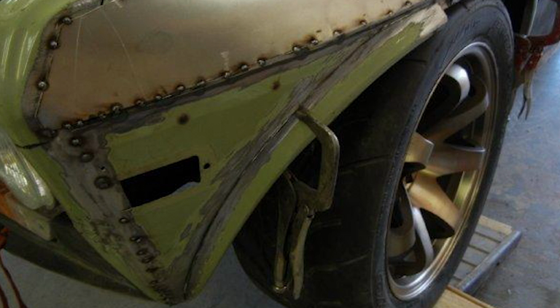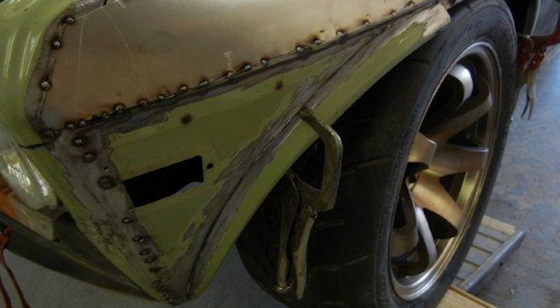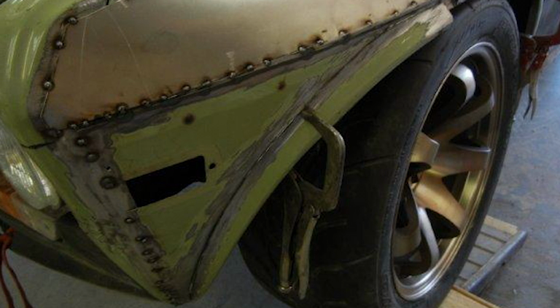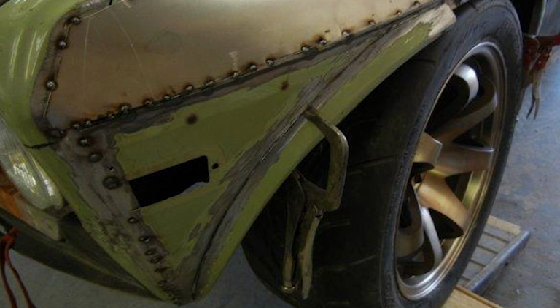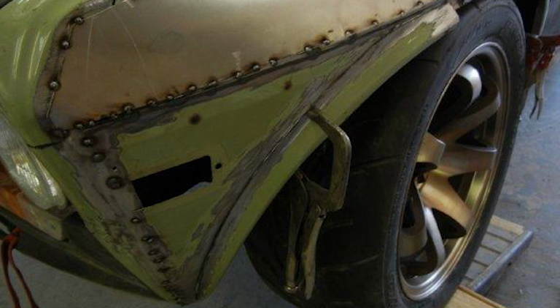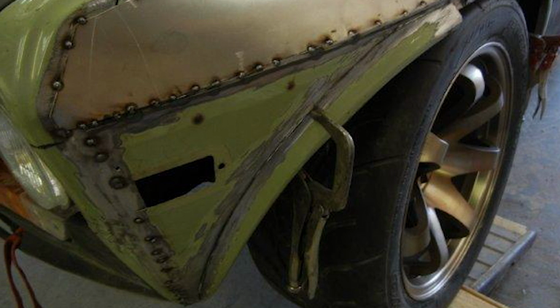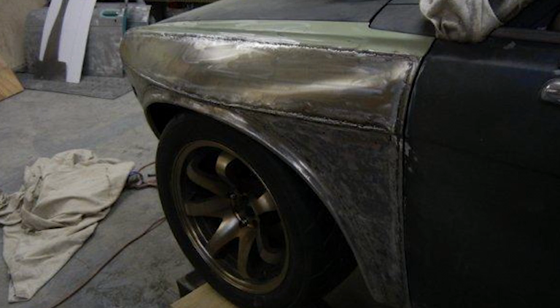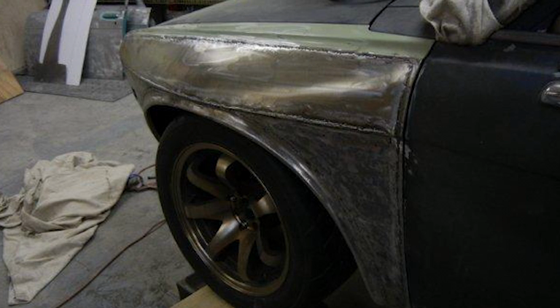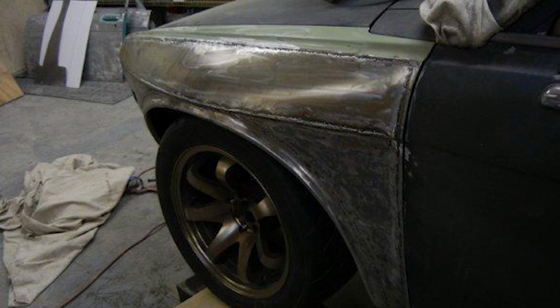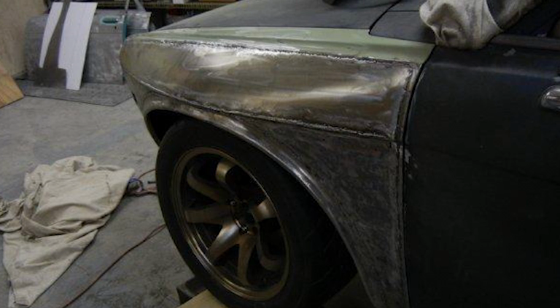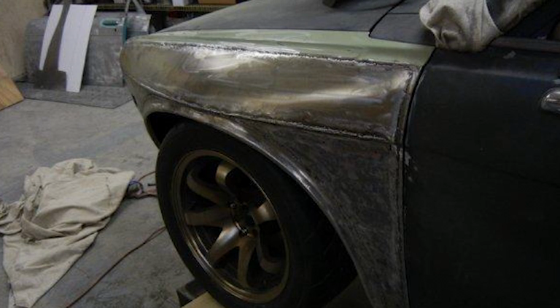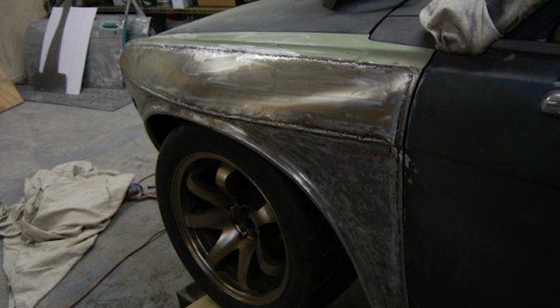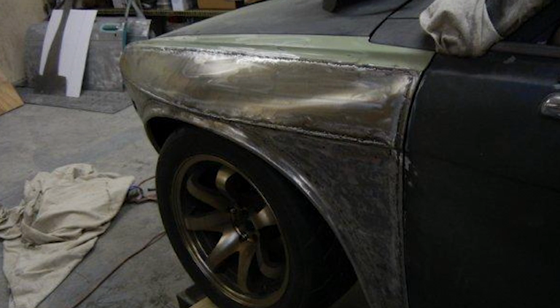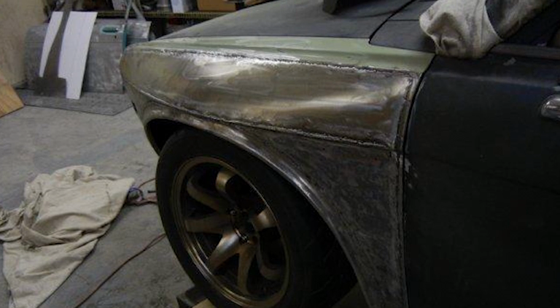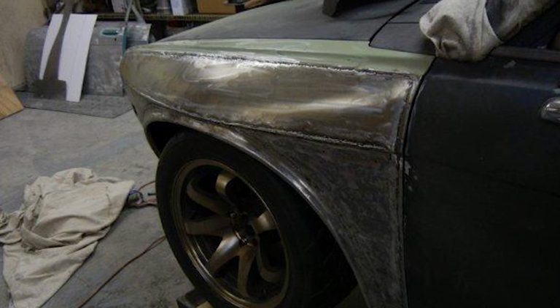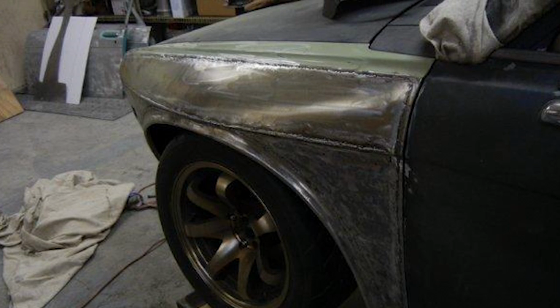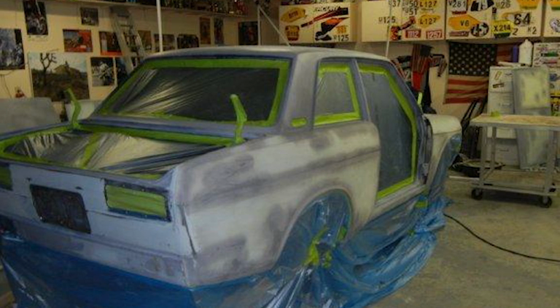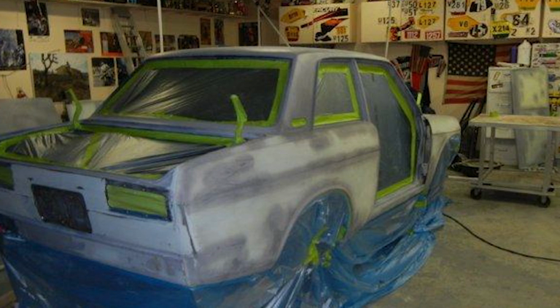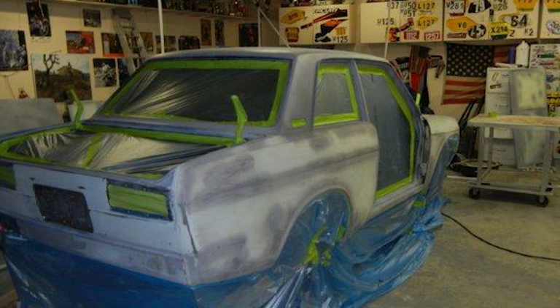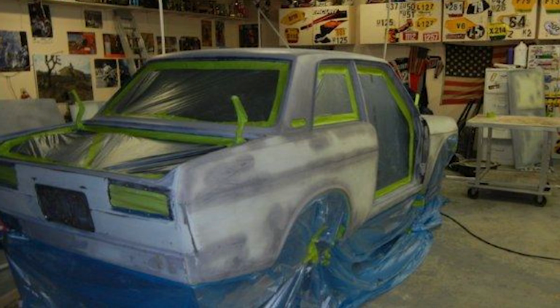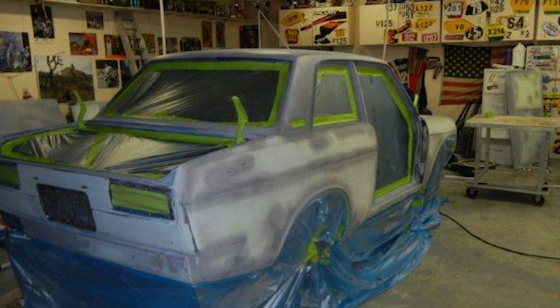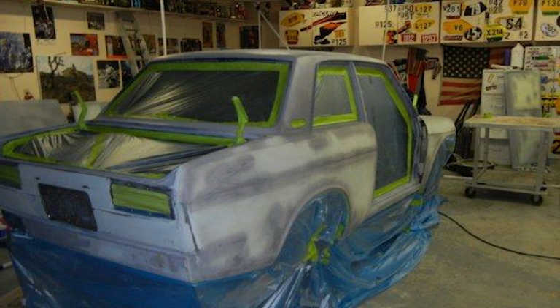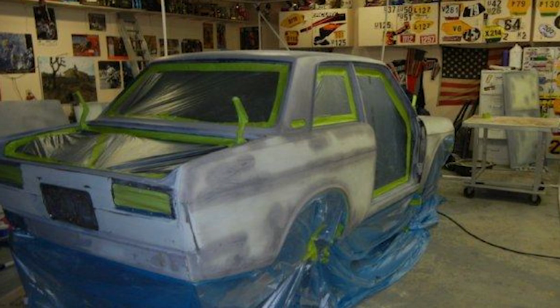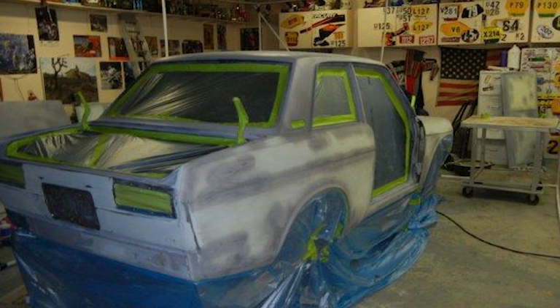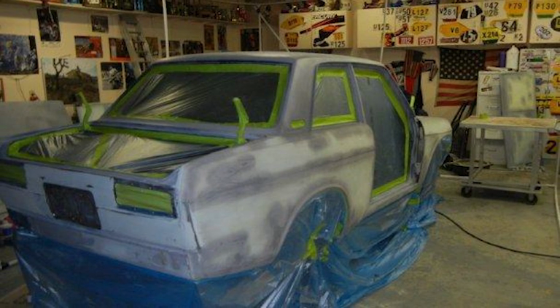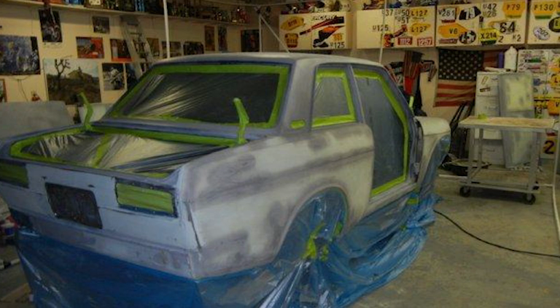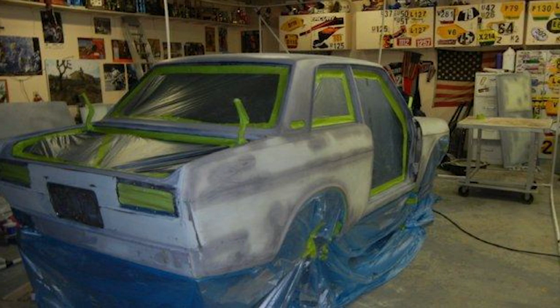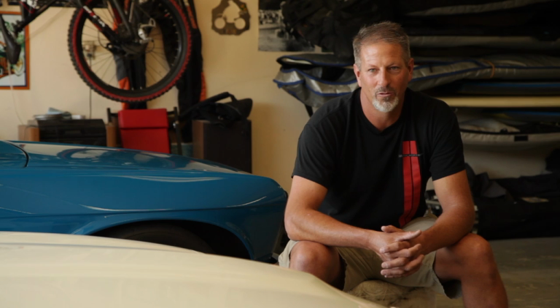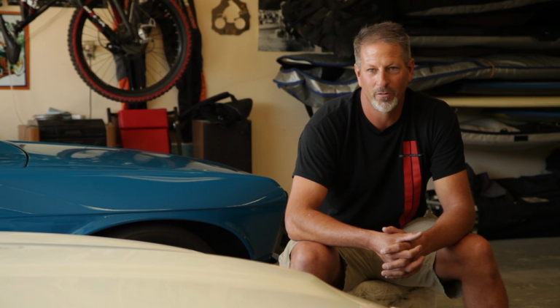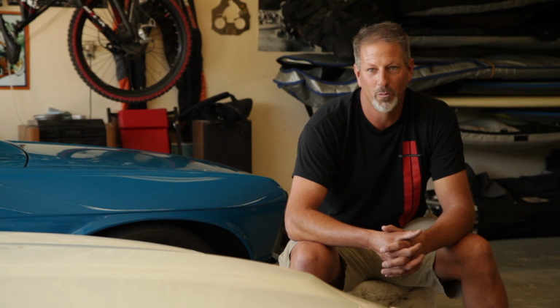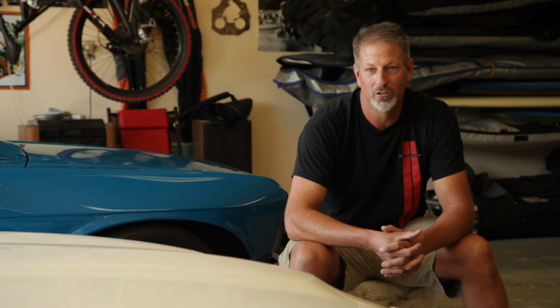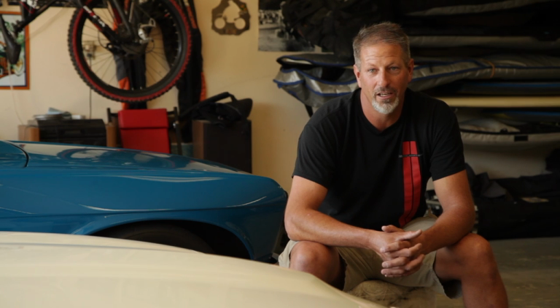Then I got a good friend, Tony, who is a painter, and he got involved and made it way prettier than it was ever supposed to get.